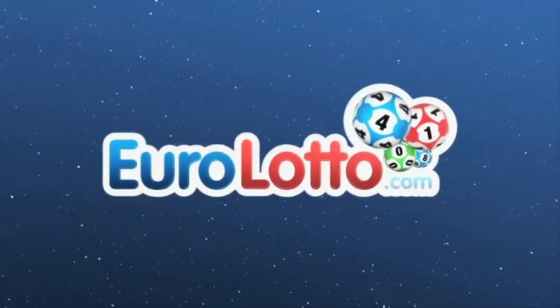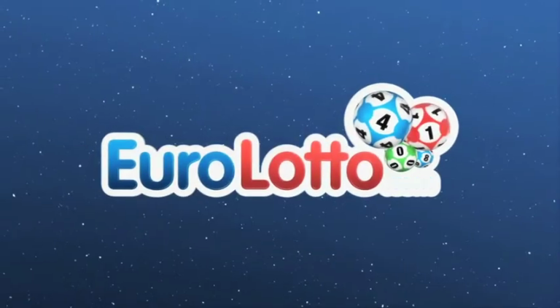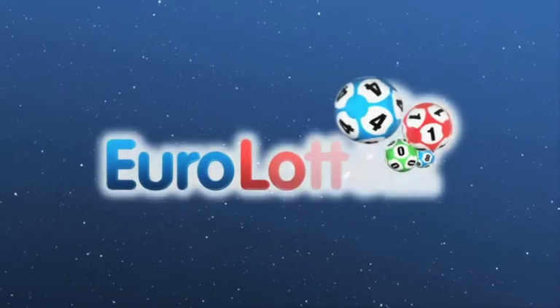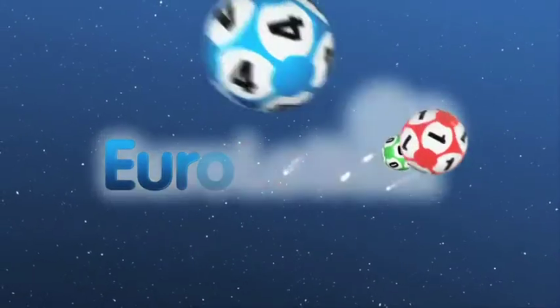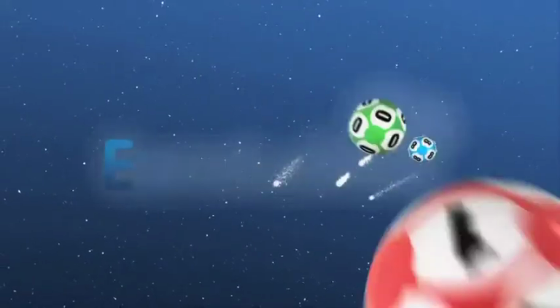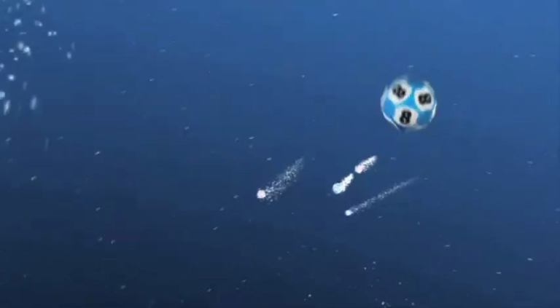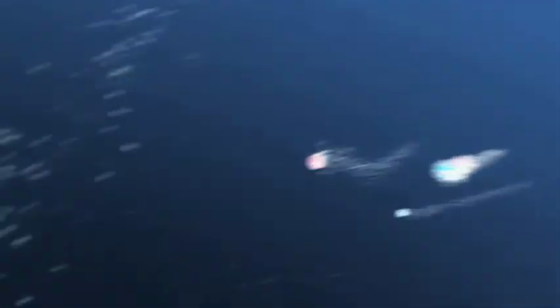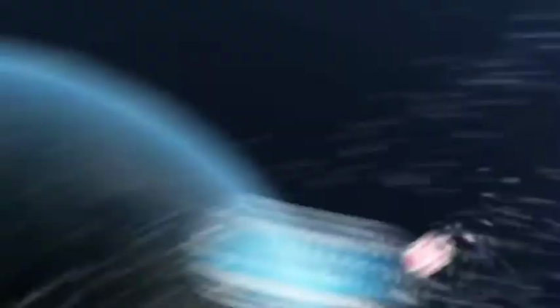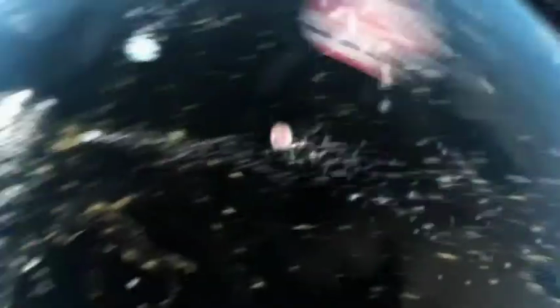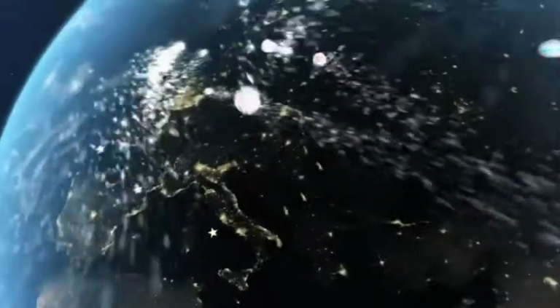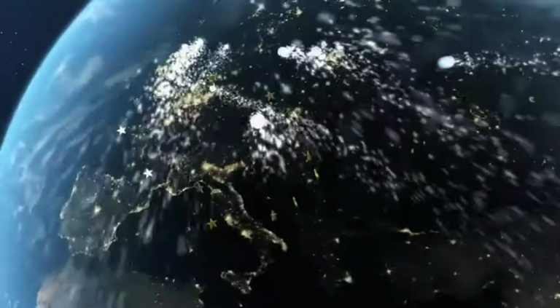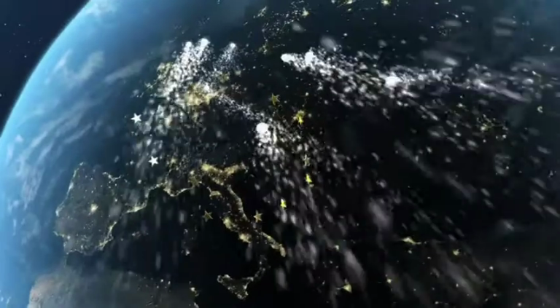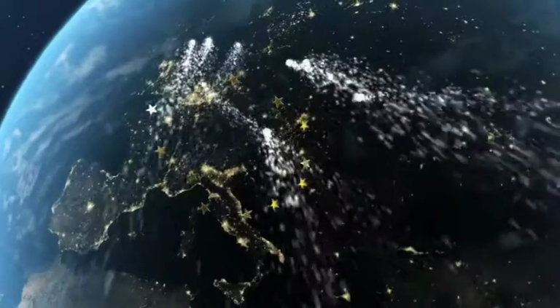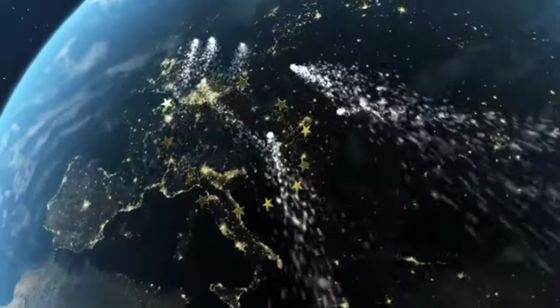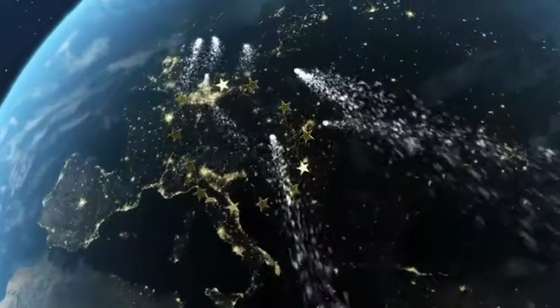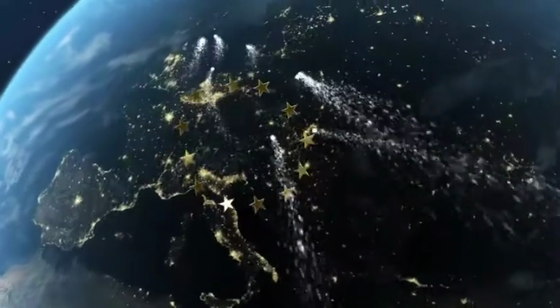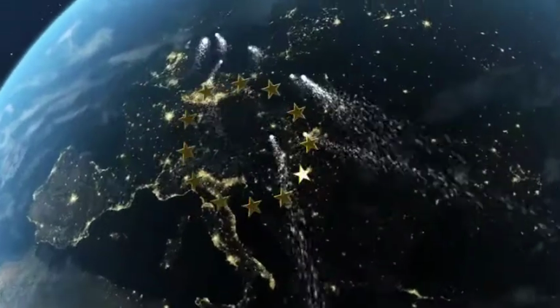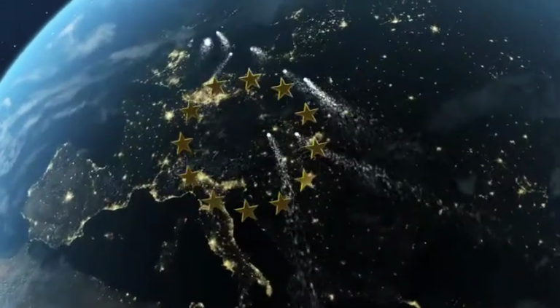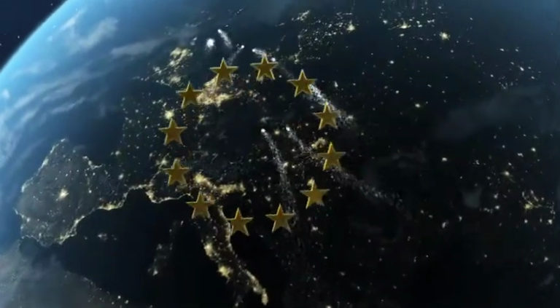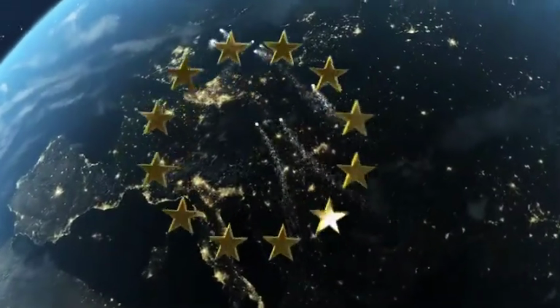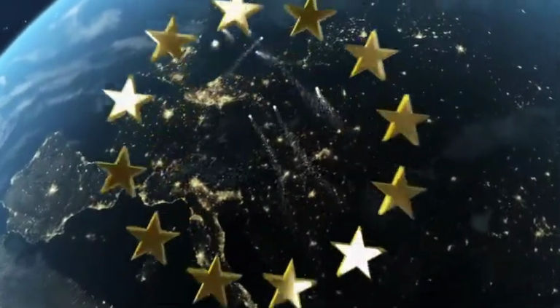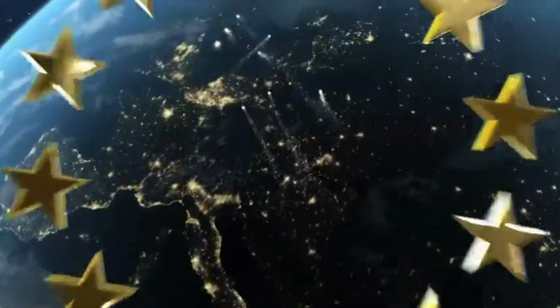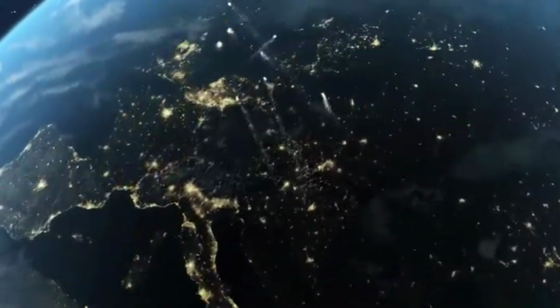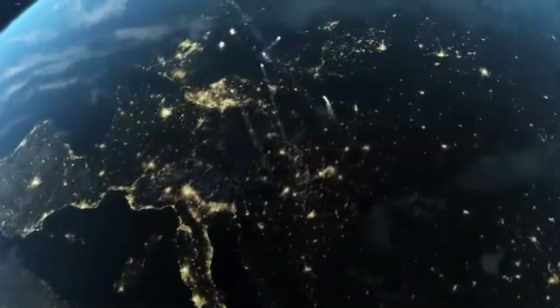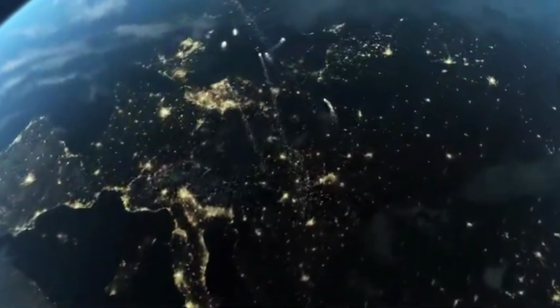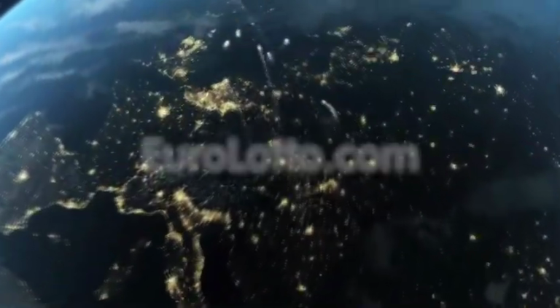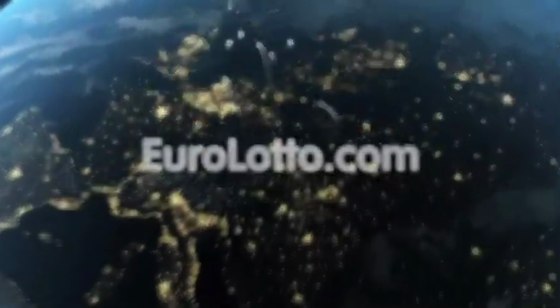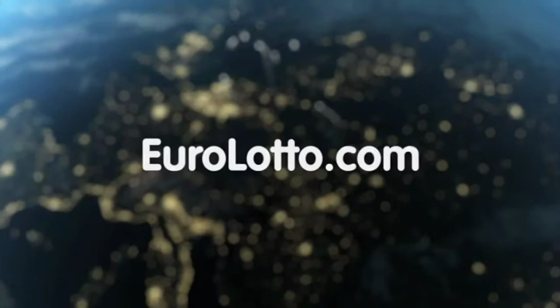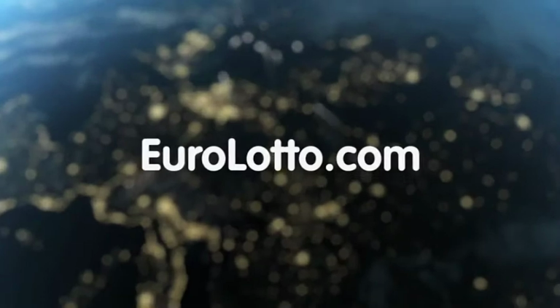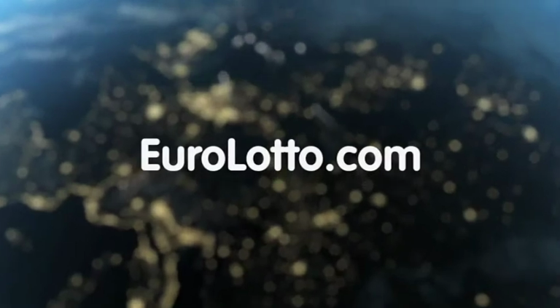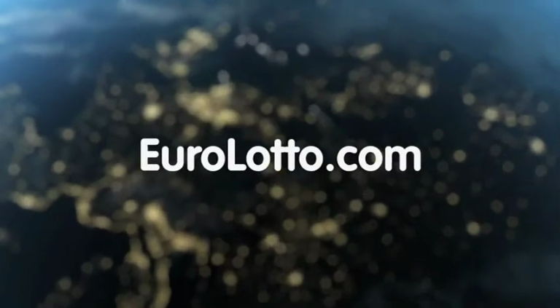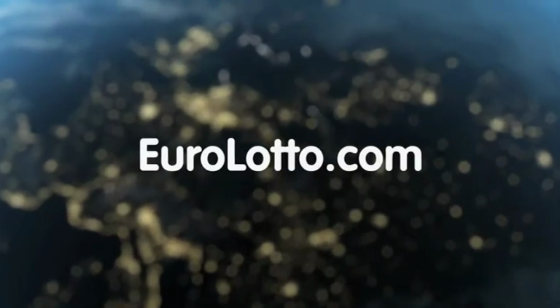That will be all from EuroLotto for today. We wish you all a wonderful week and hope to see you again tomorrow night. Same time, same place.